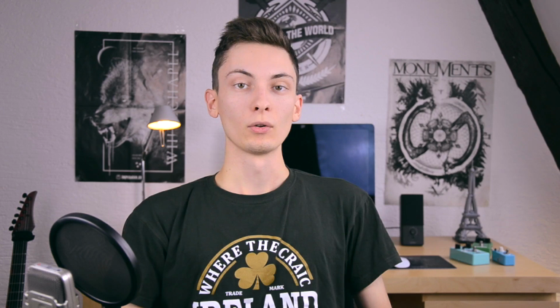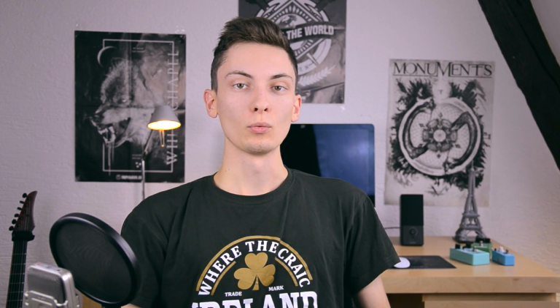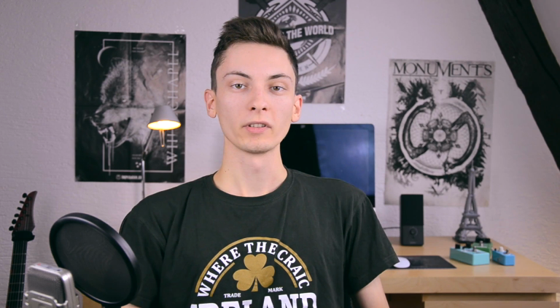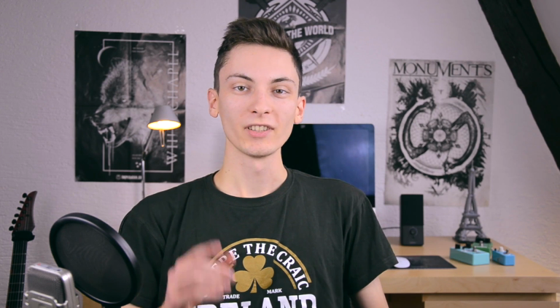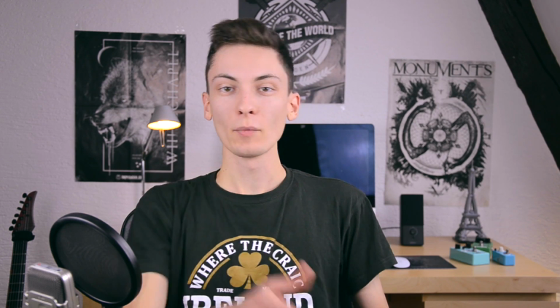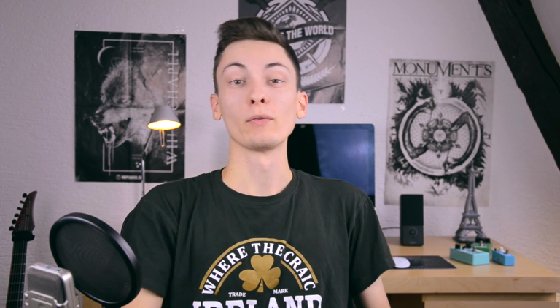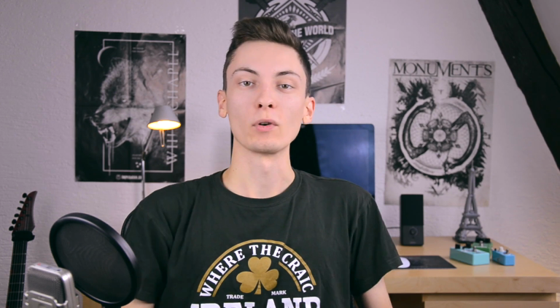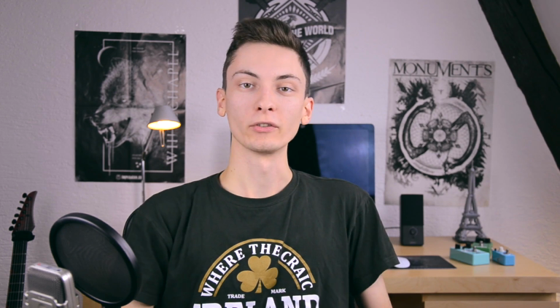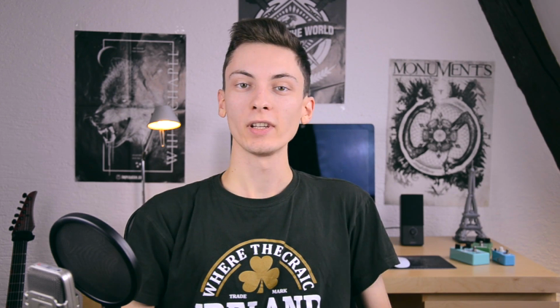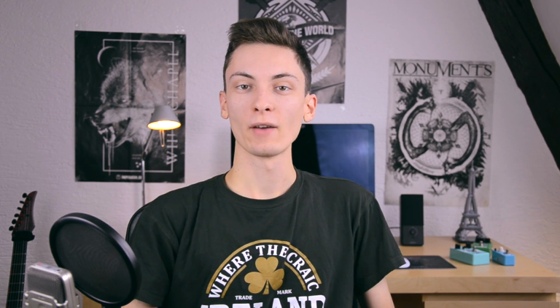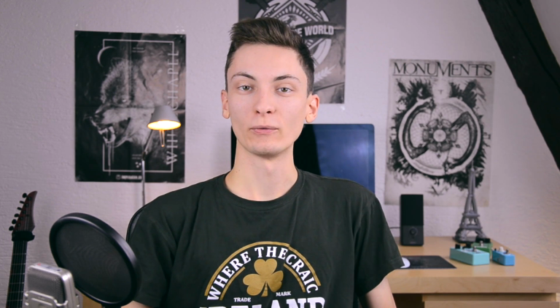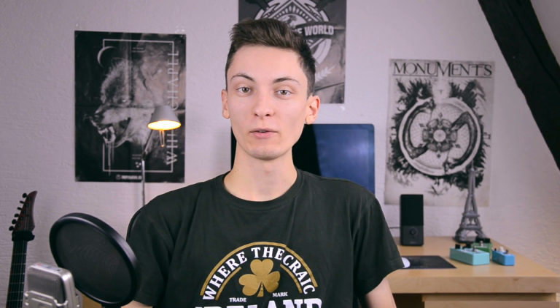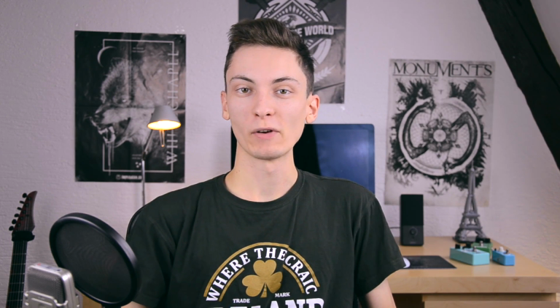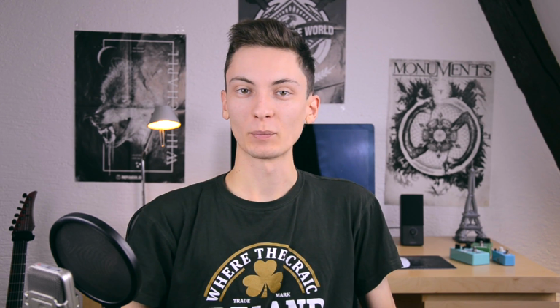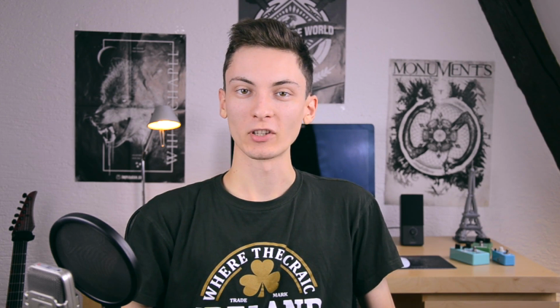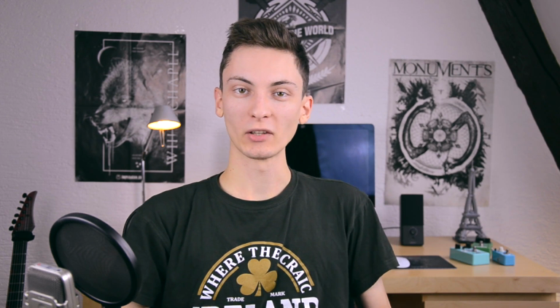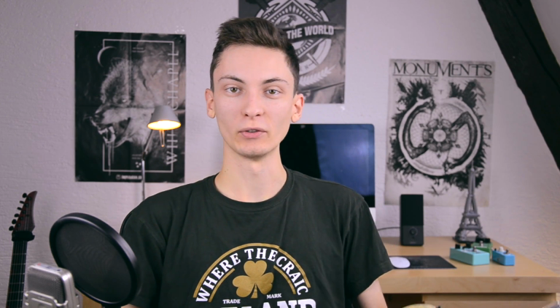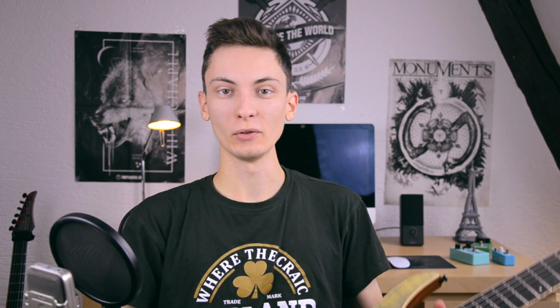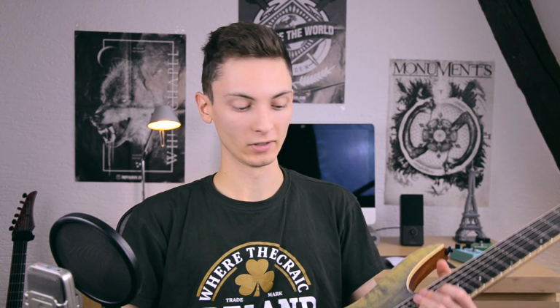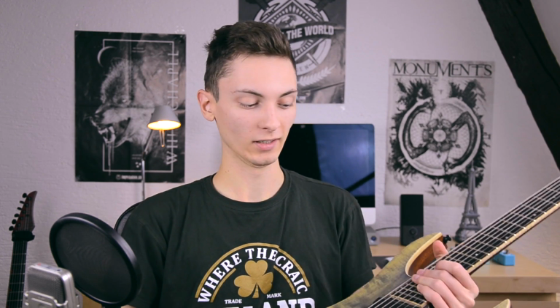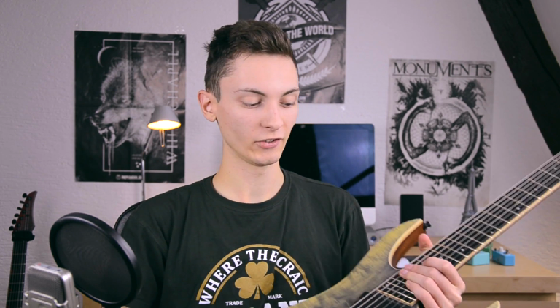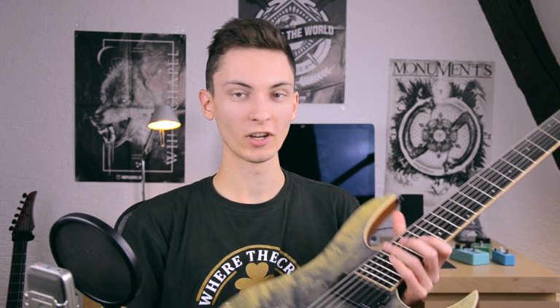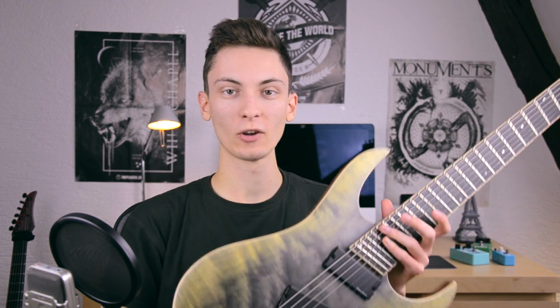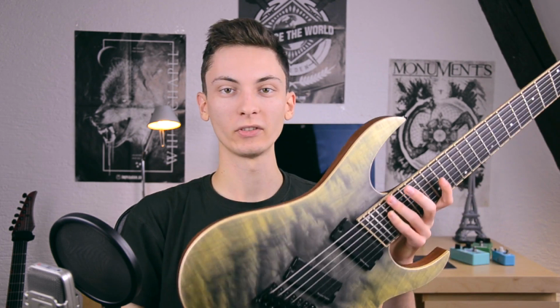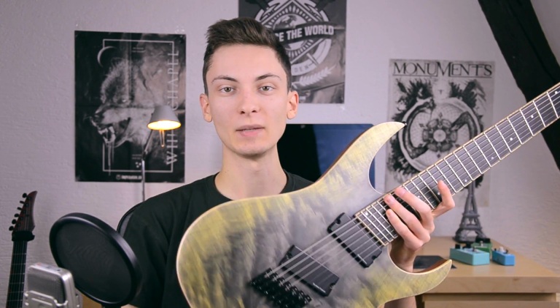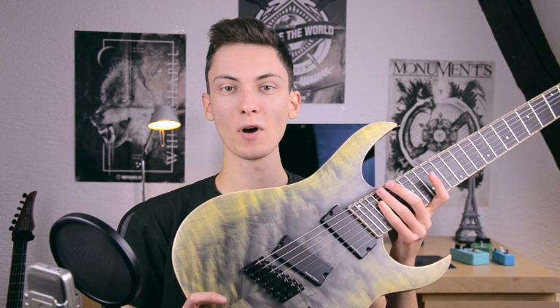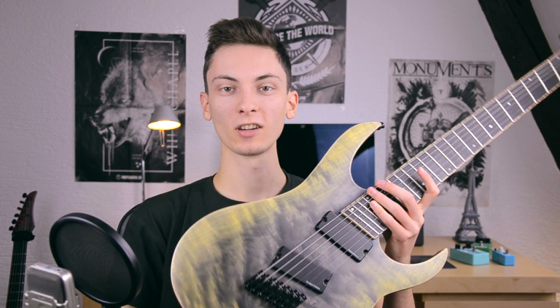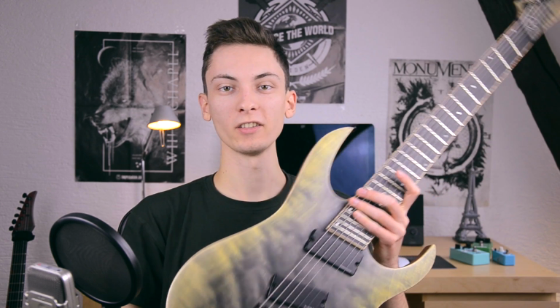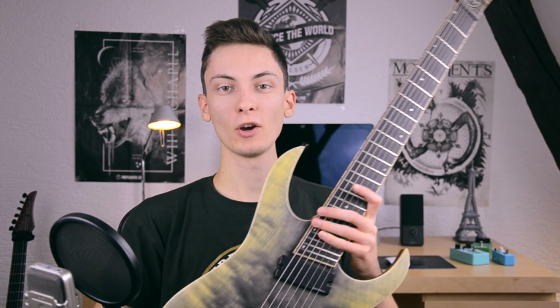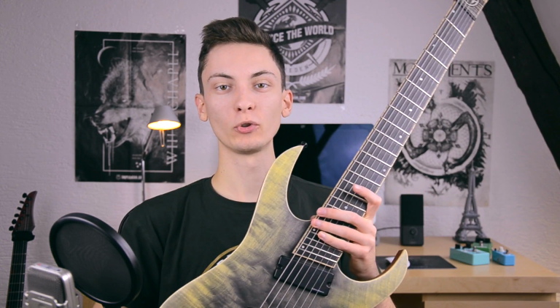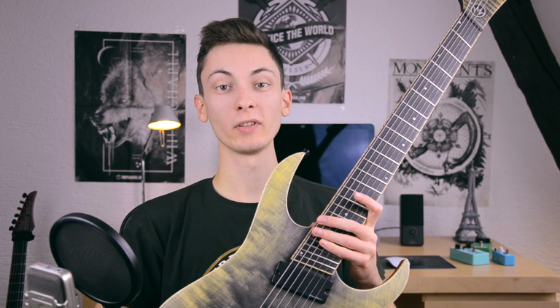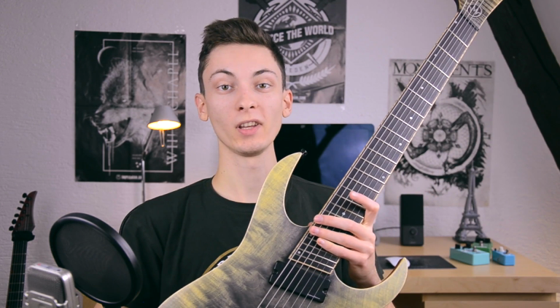What is up everyone? Today I have a very, very special guest for you. Let's check out the Markline 028.